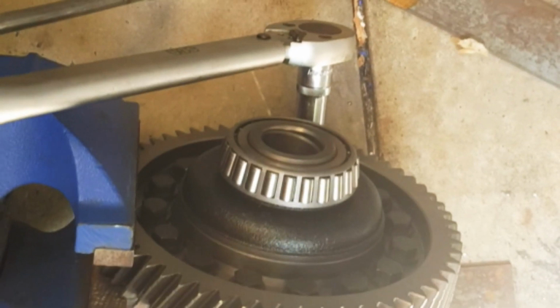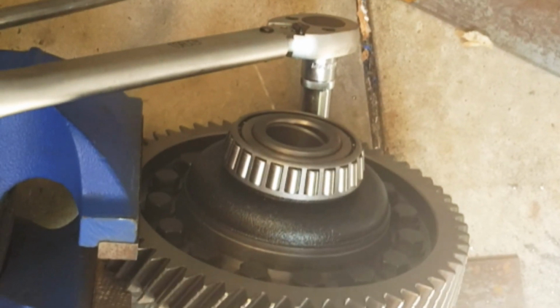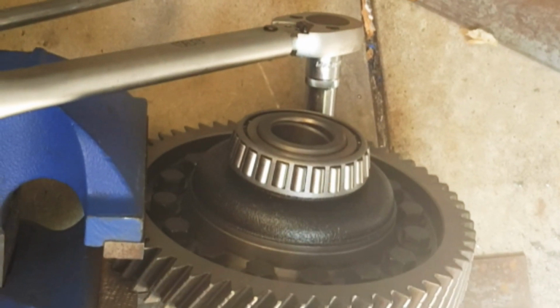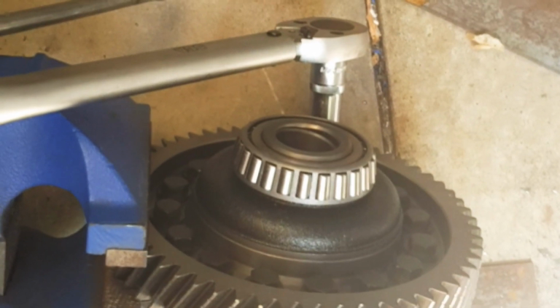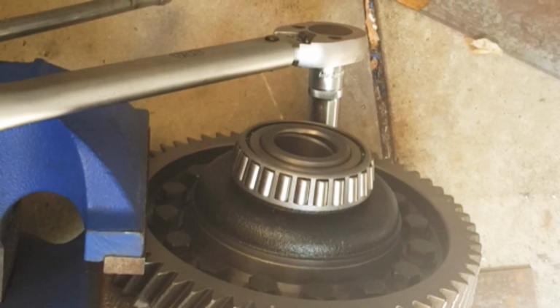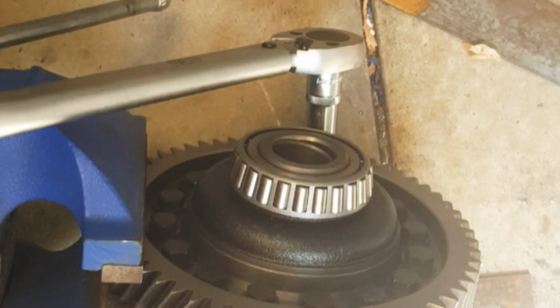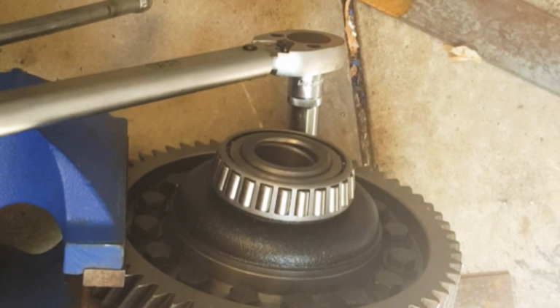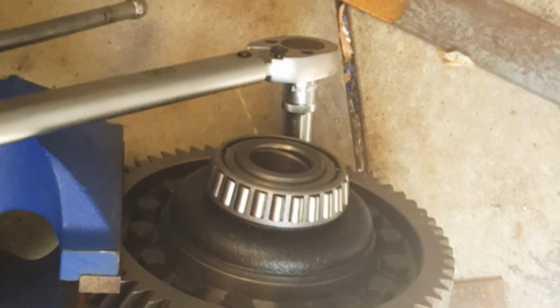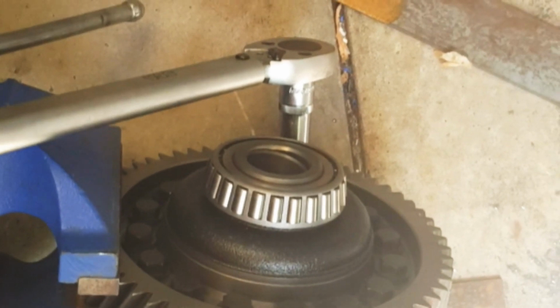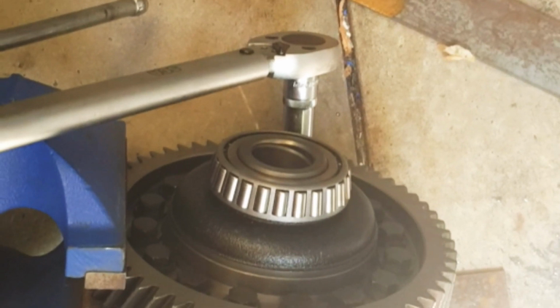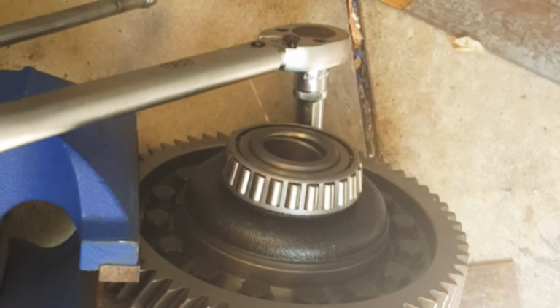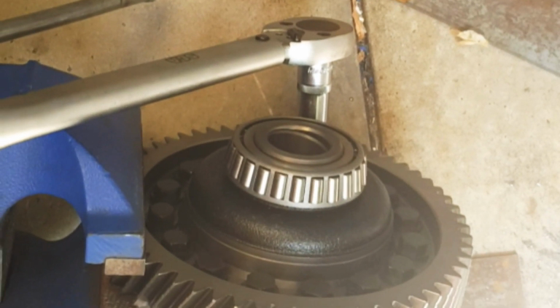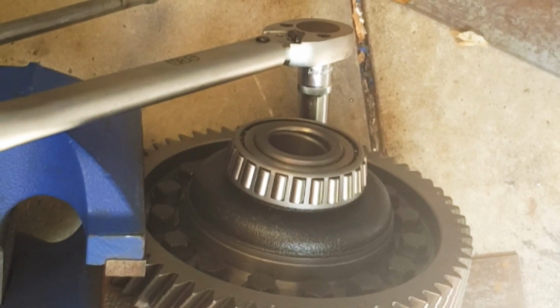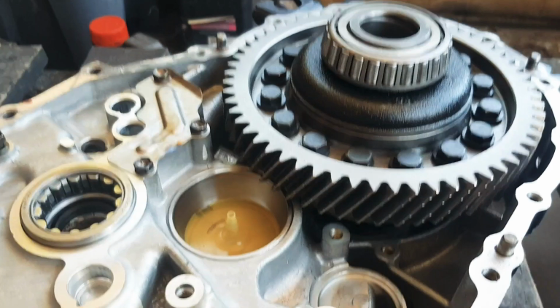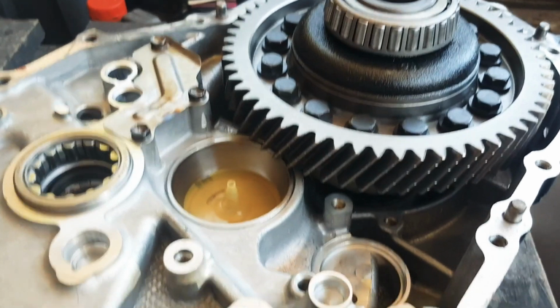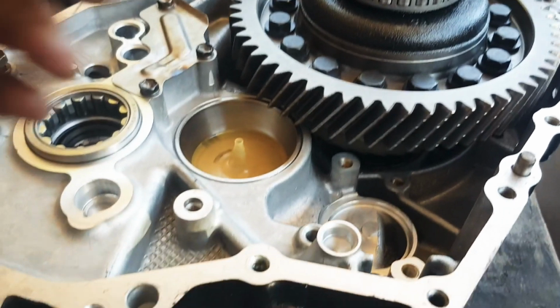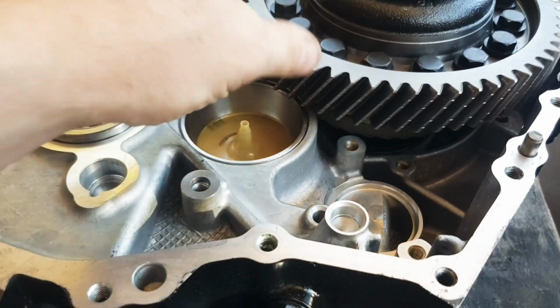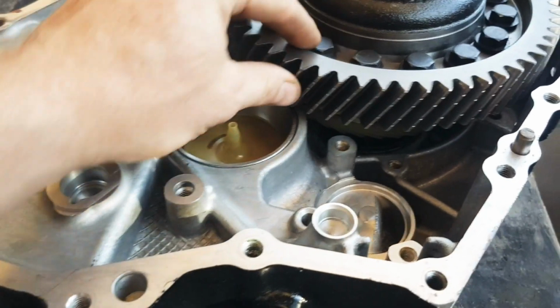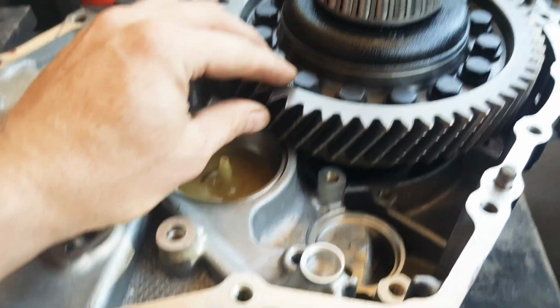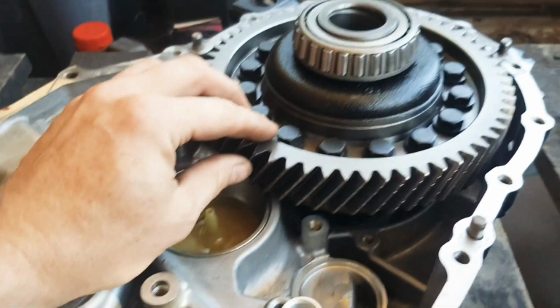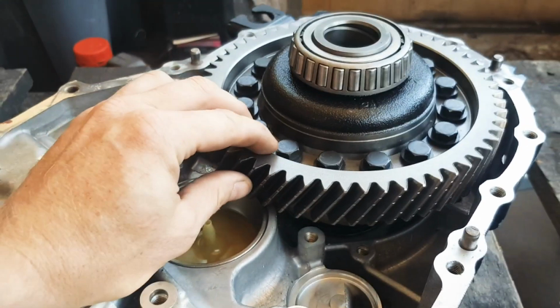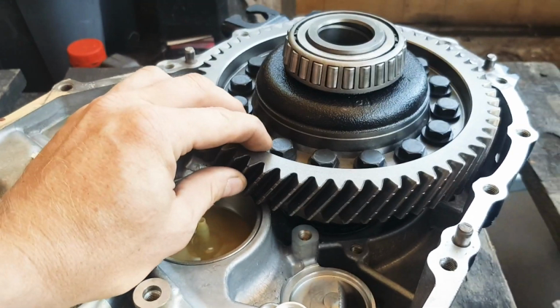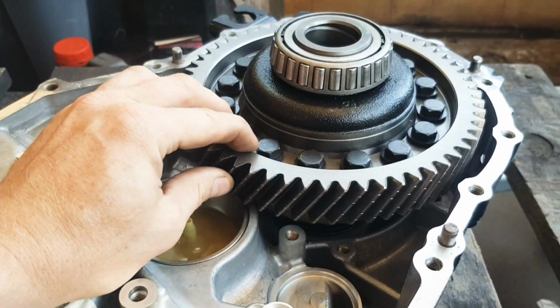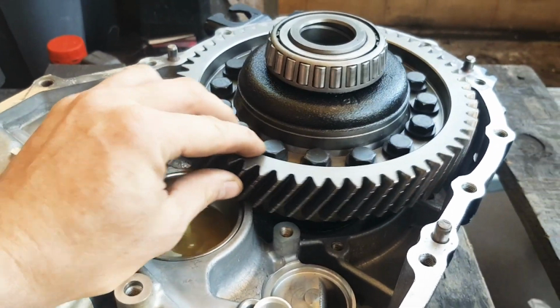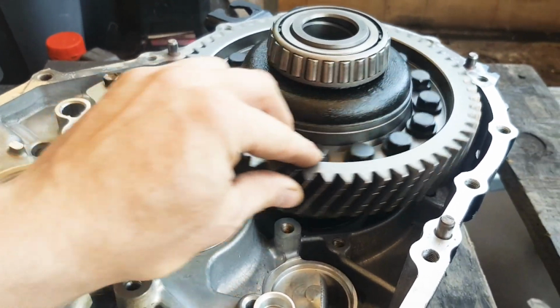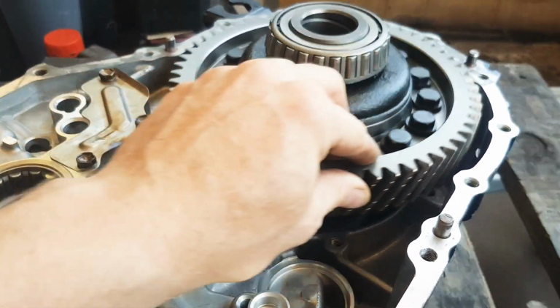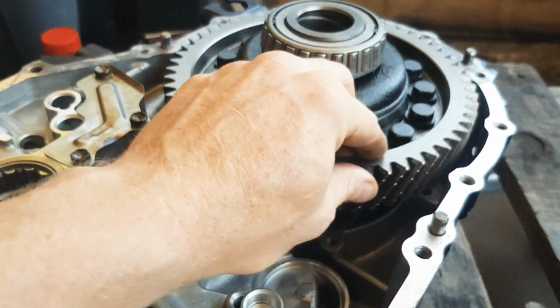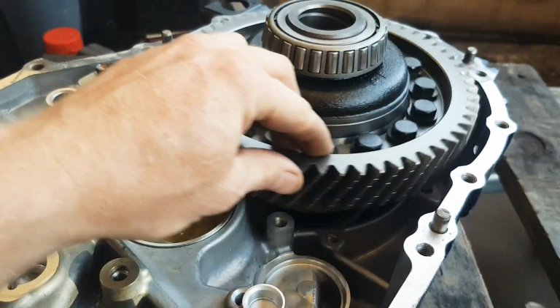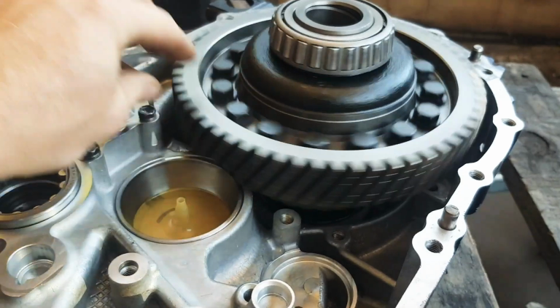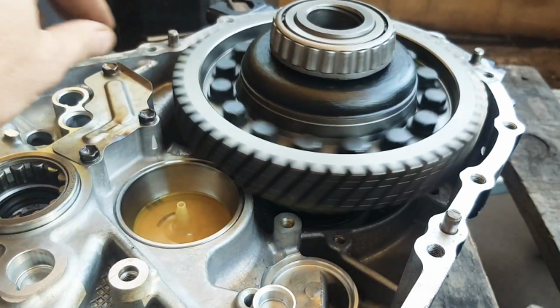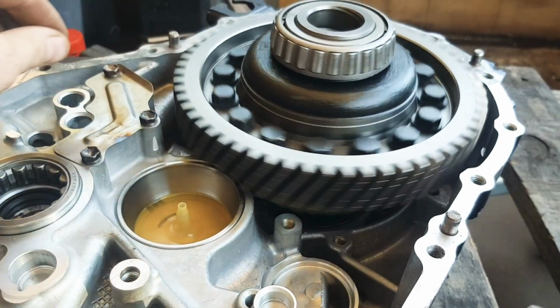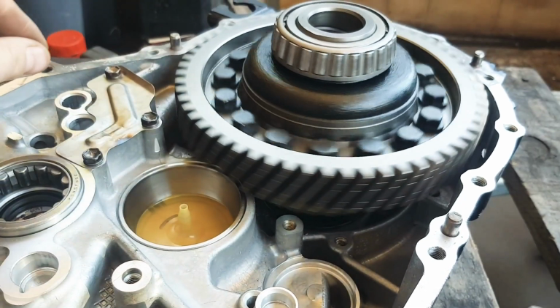I'll start by torquing up the bolts on the differential. They have to be done up nice and tight, otherwise it'll come flying to bits.